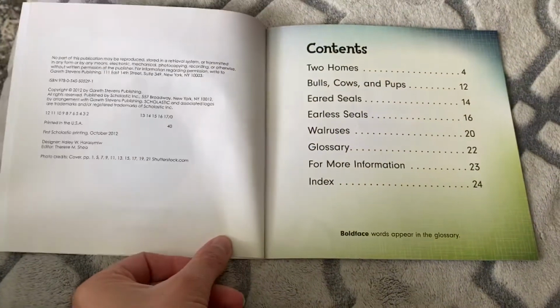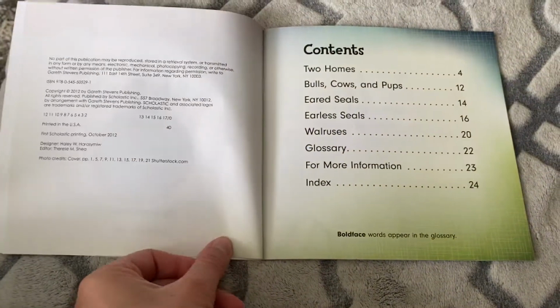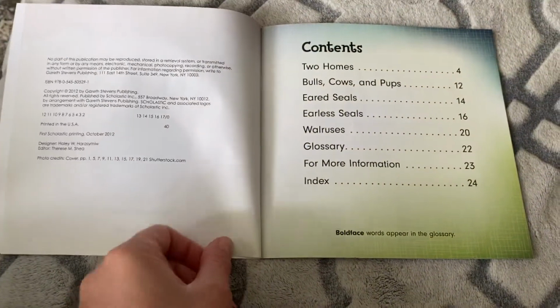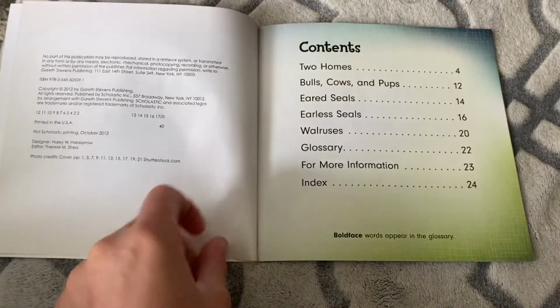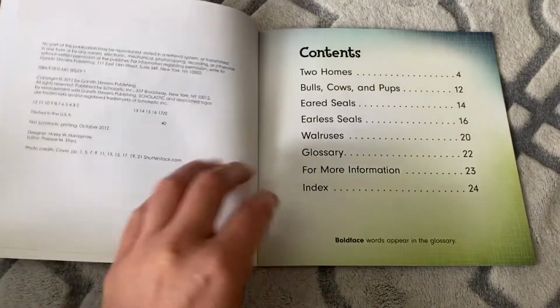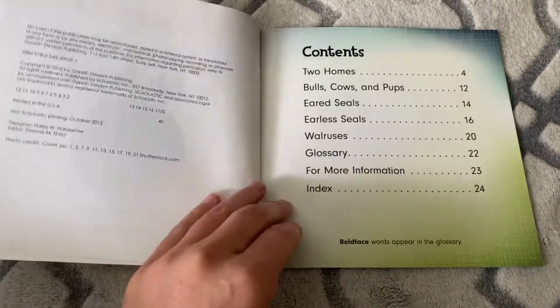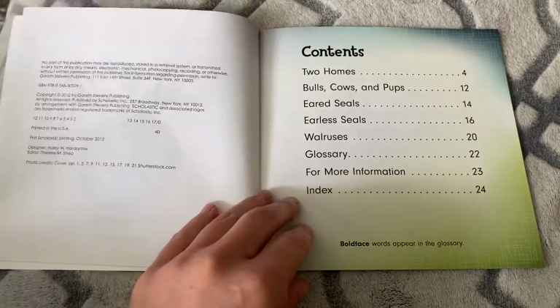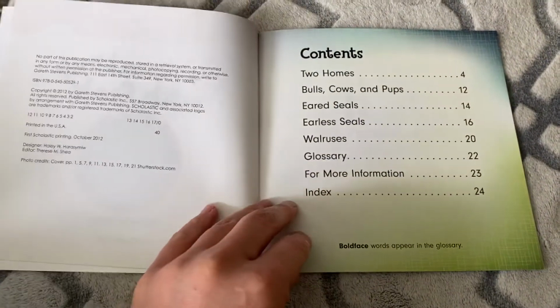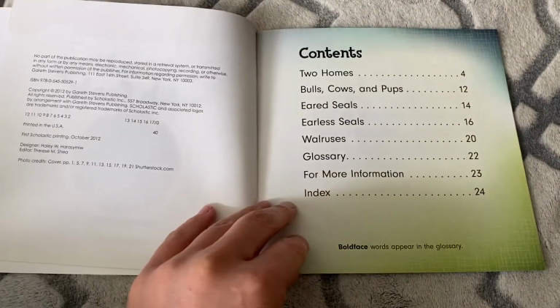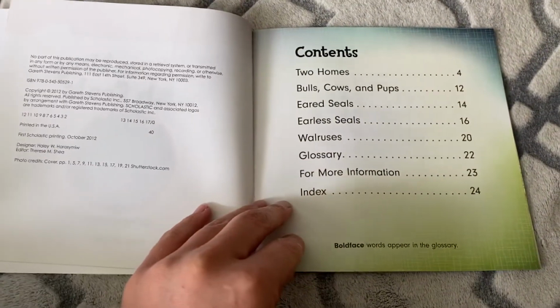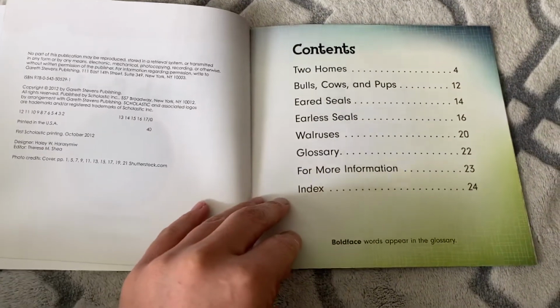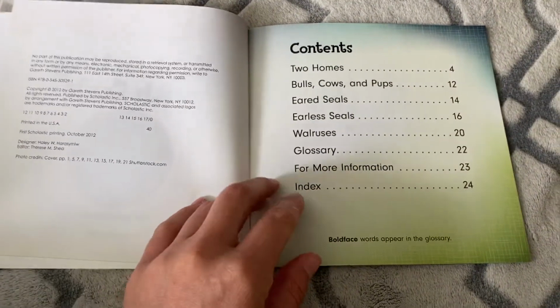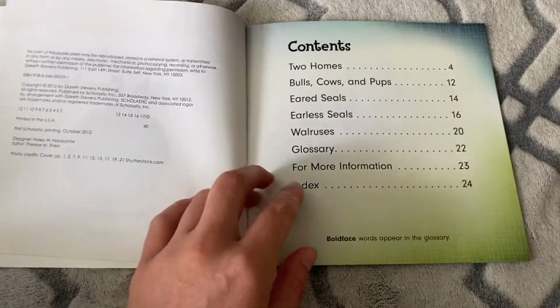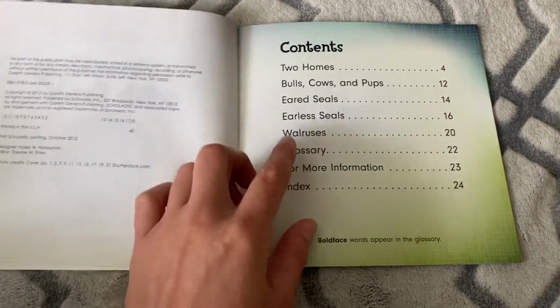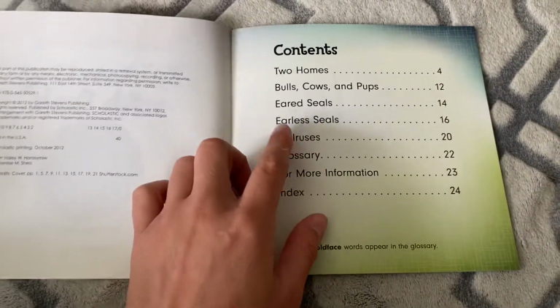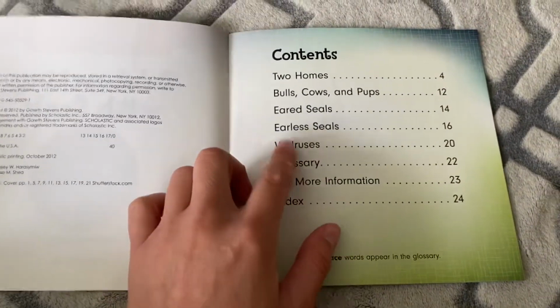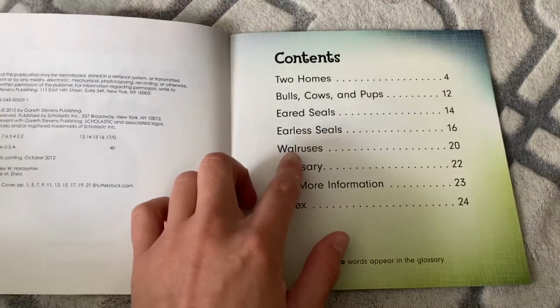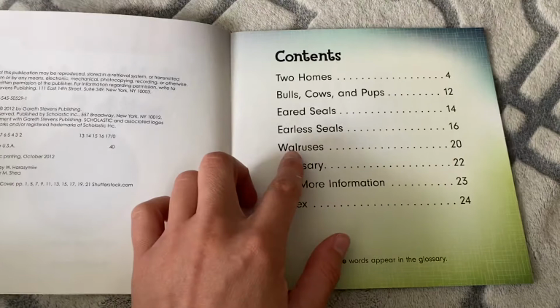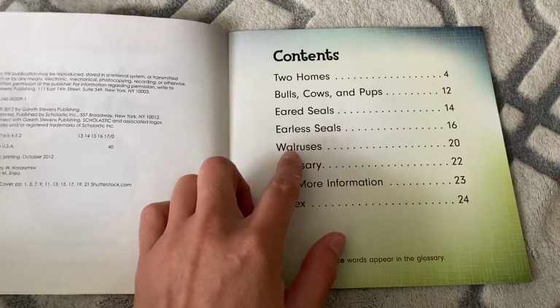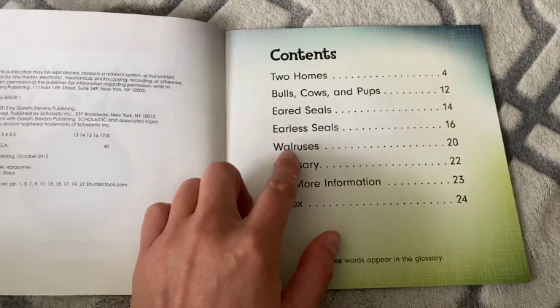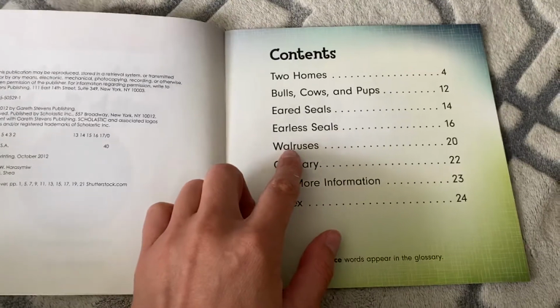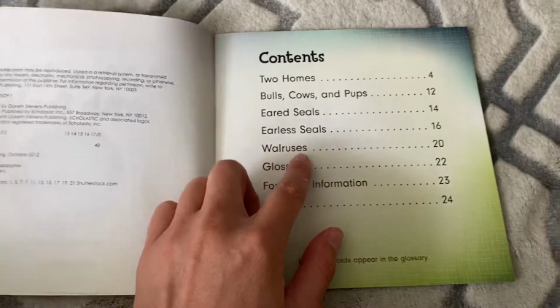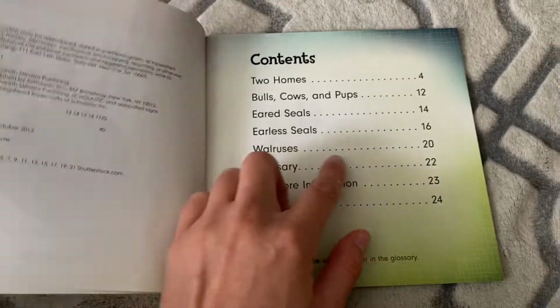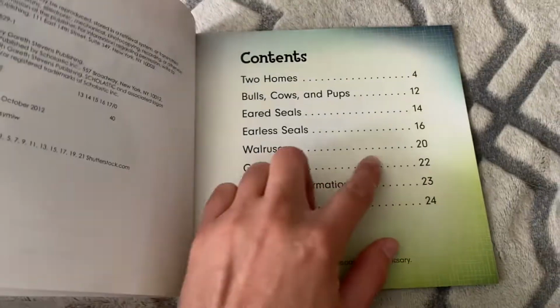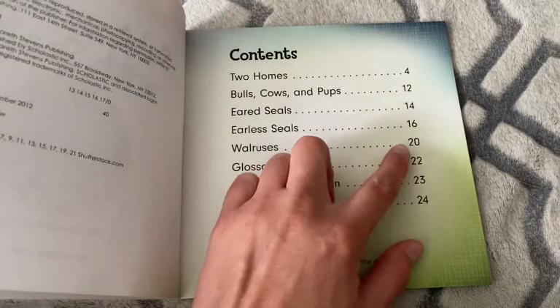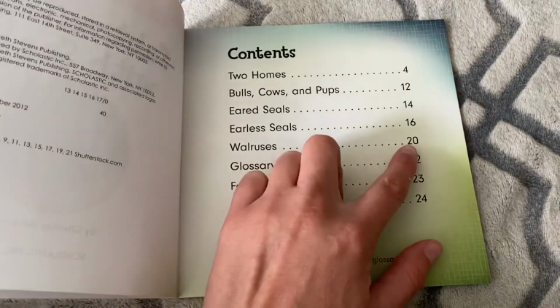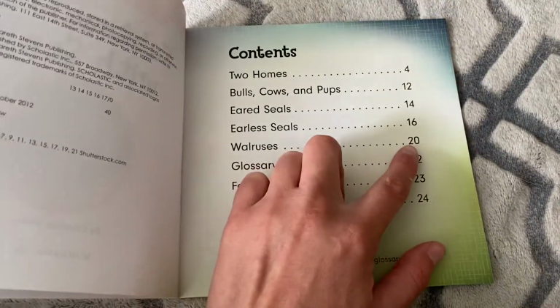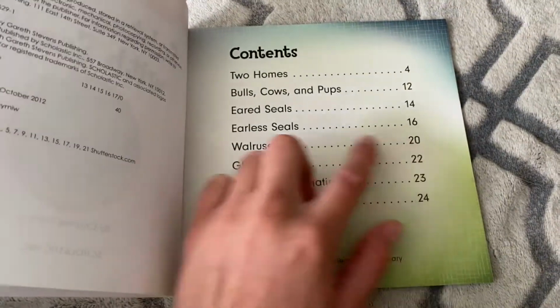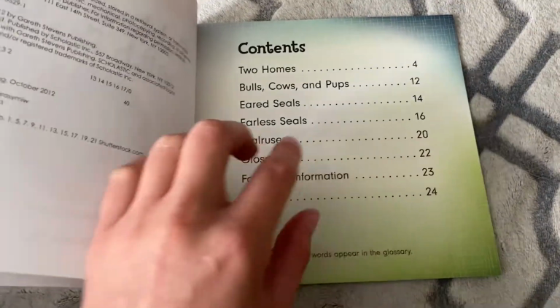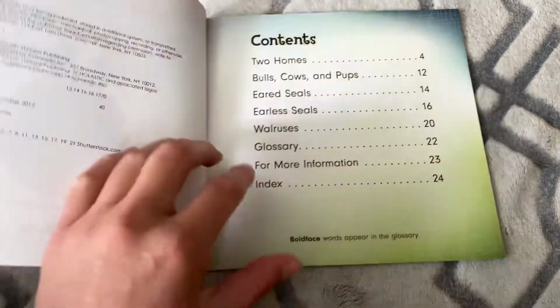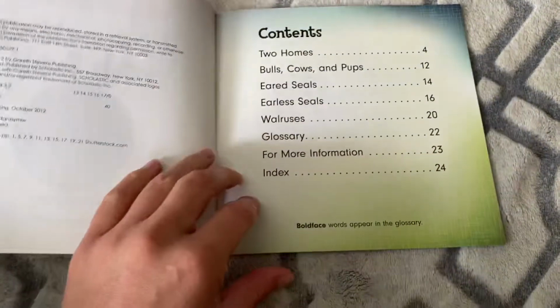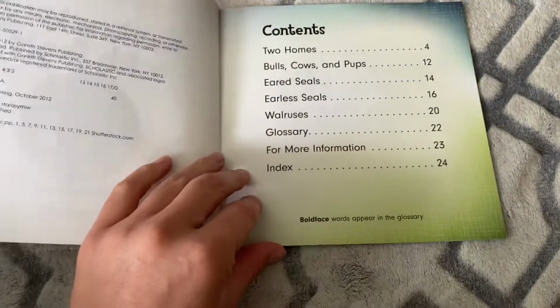I see a table of contents. If we want to learn about walruses, it would be on page 20.